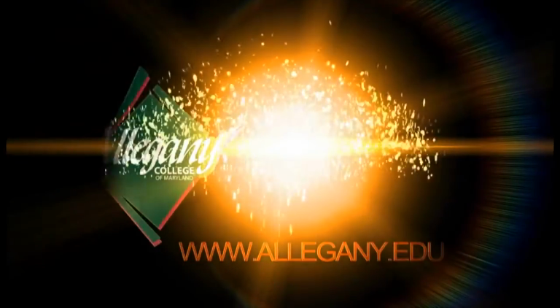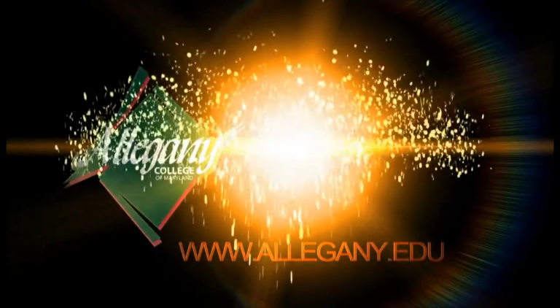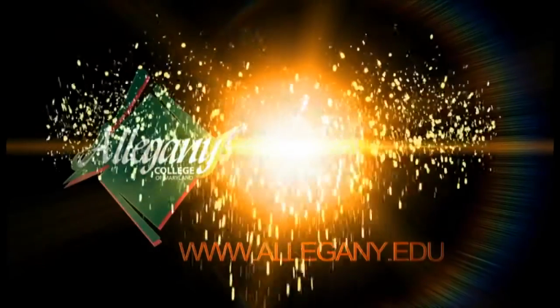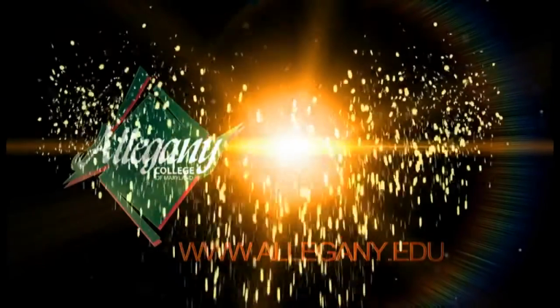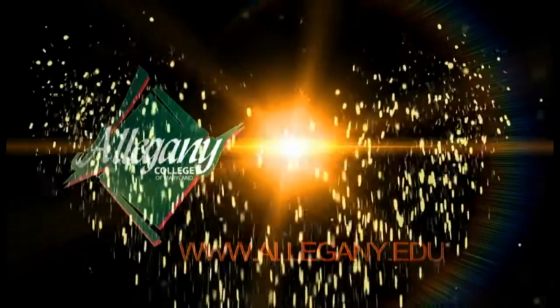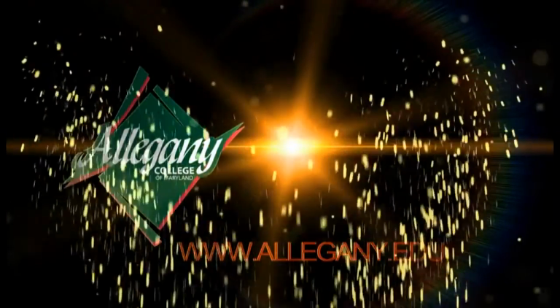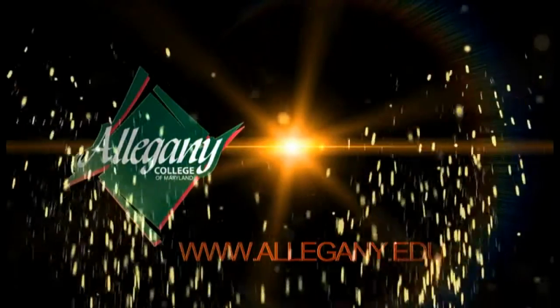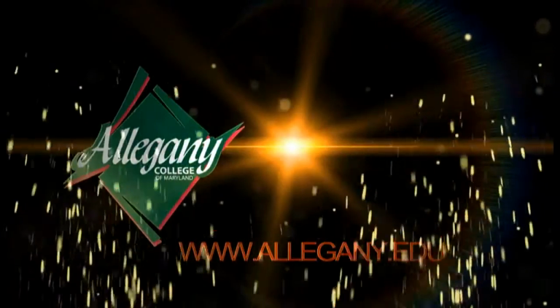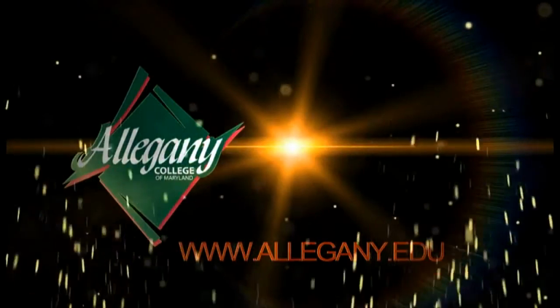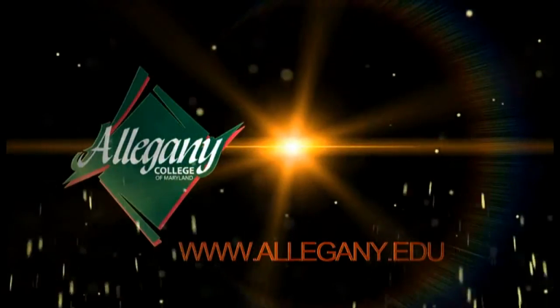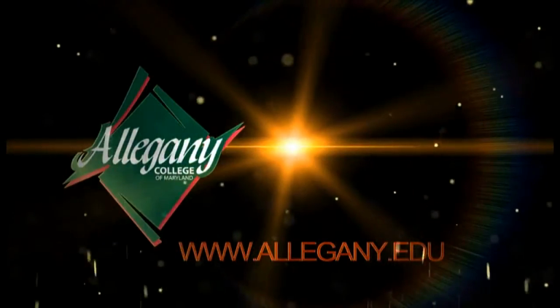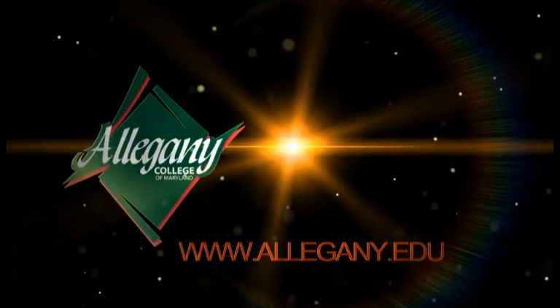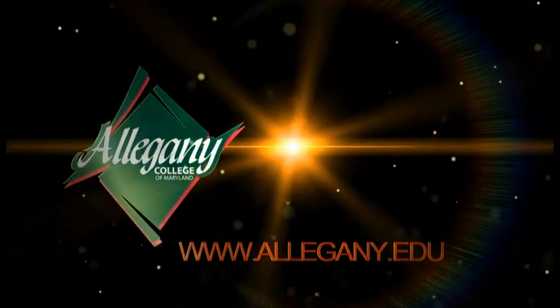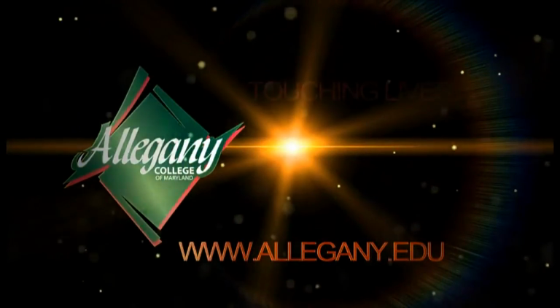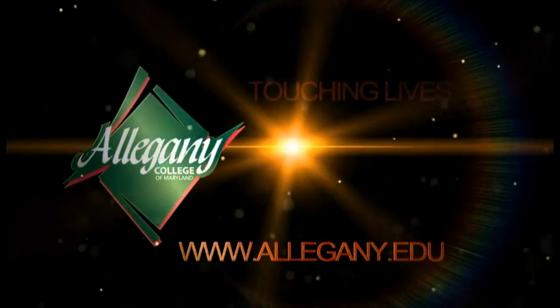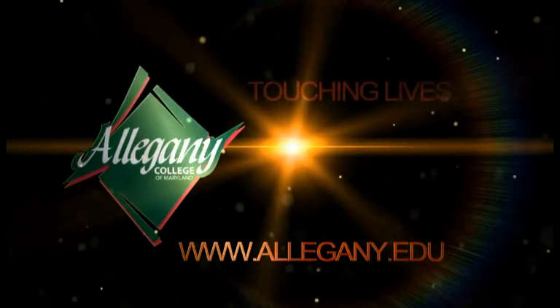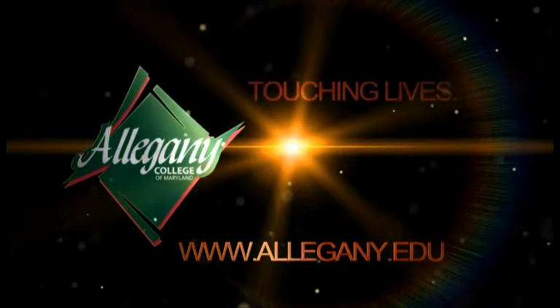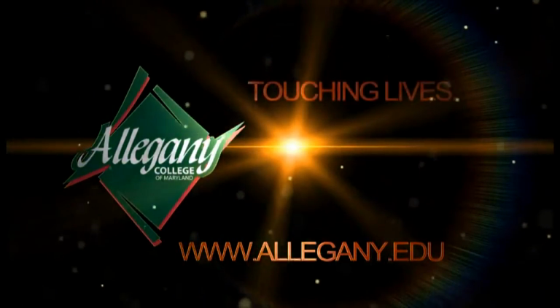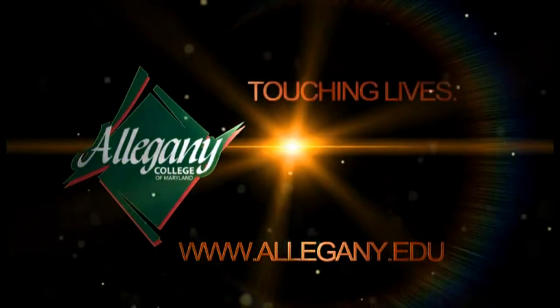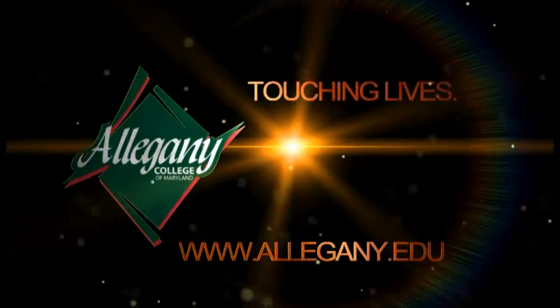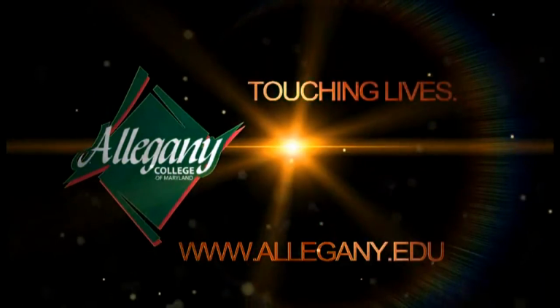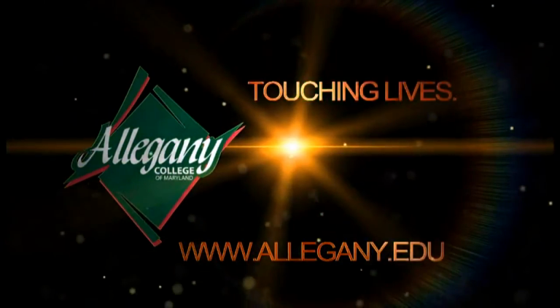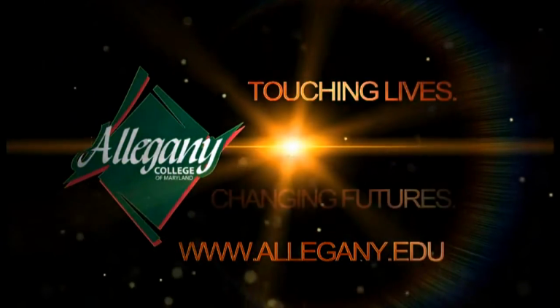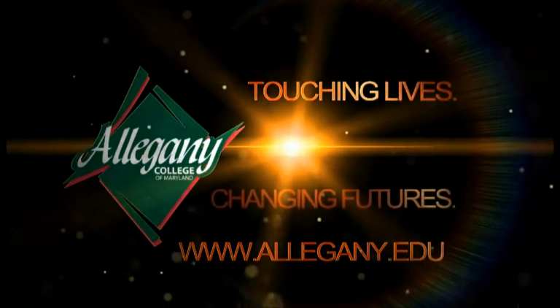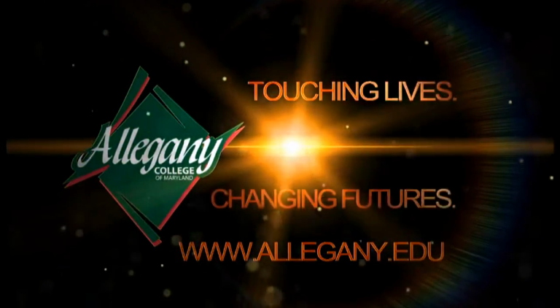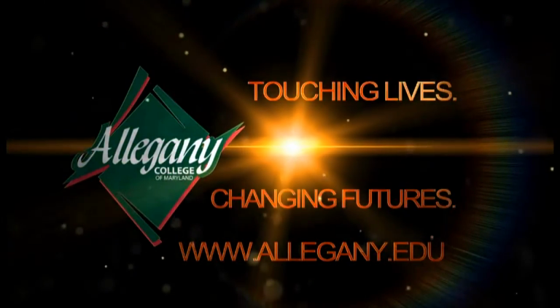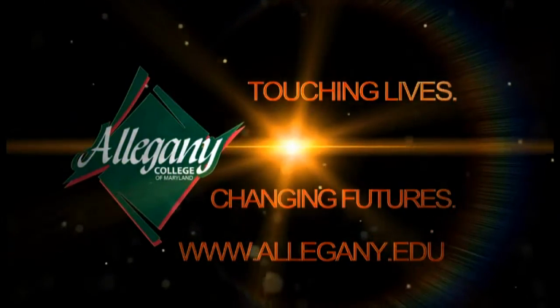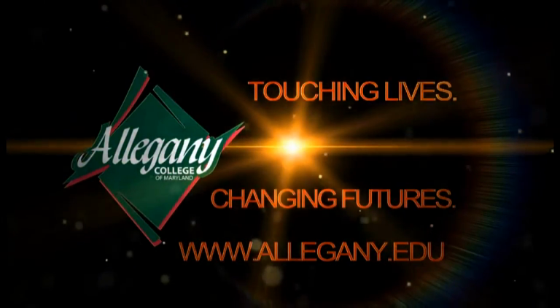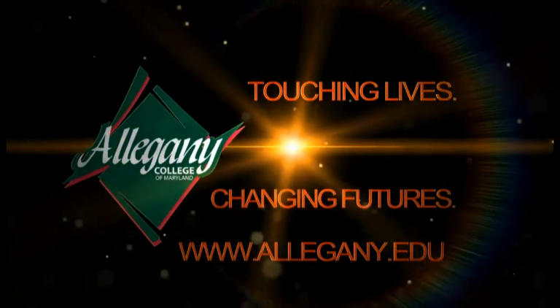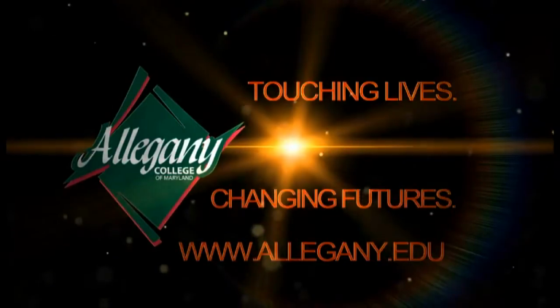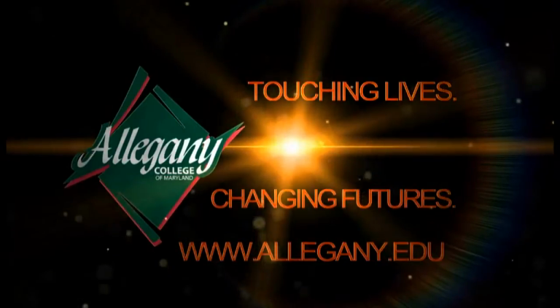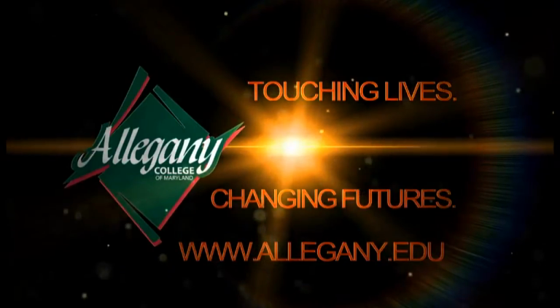Allegheny College of Maryland — touching lives, changing futures.